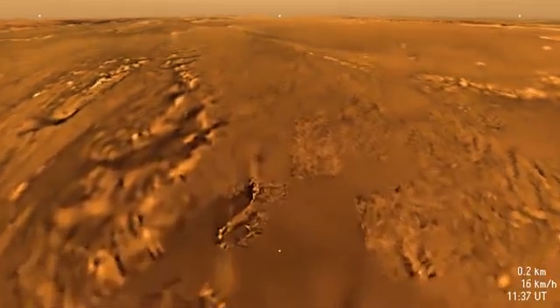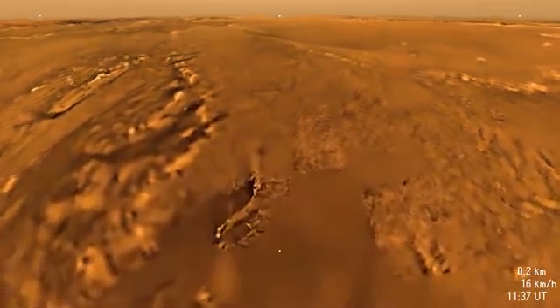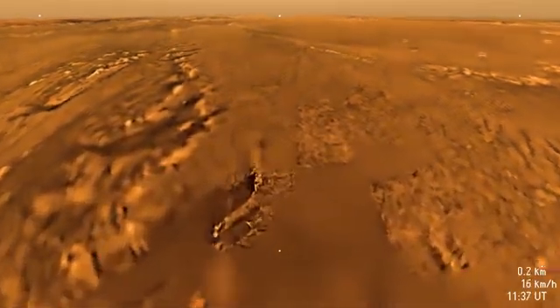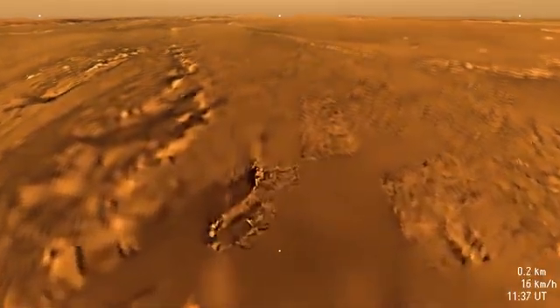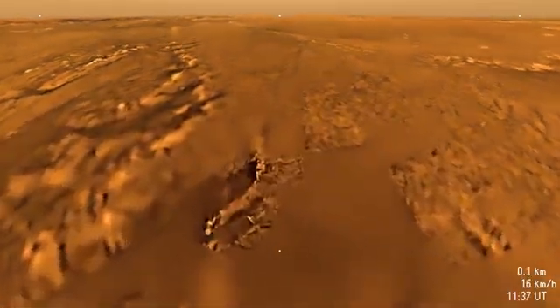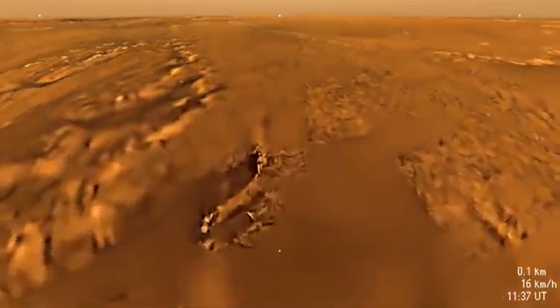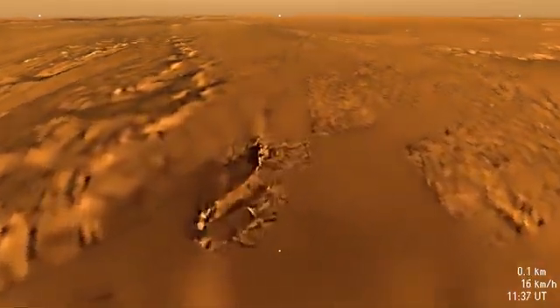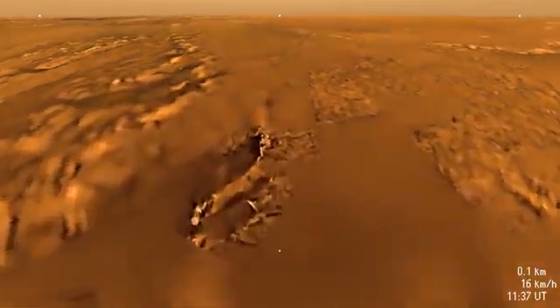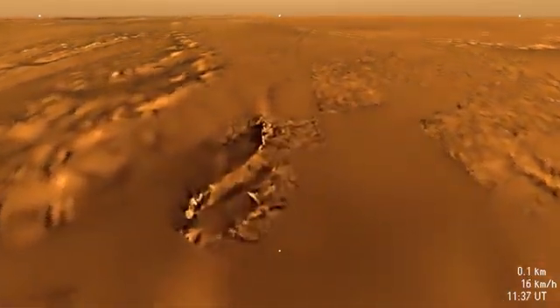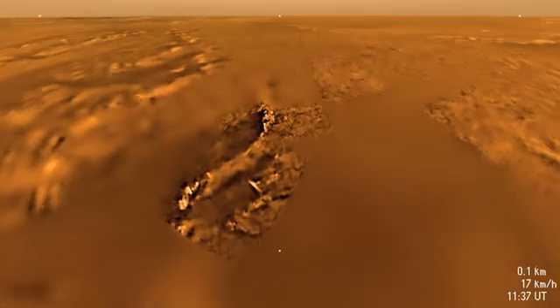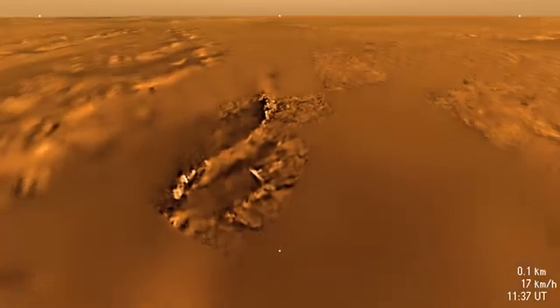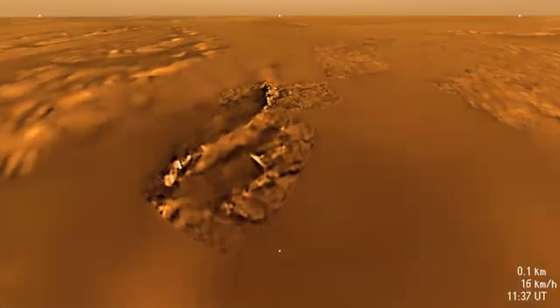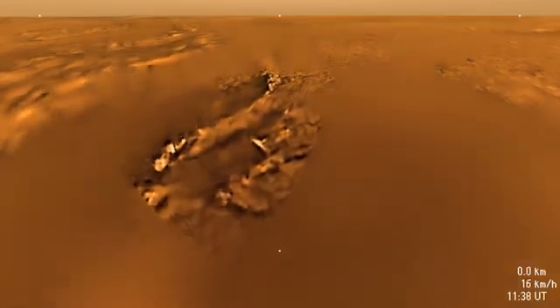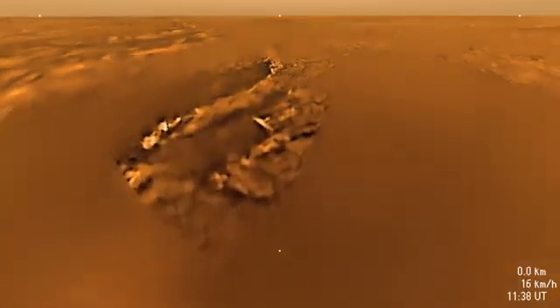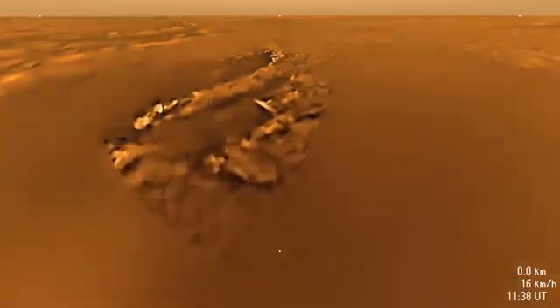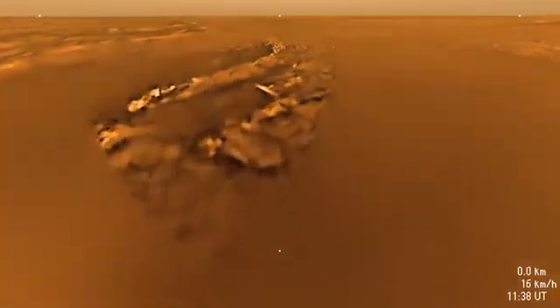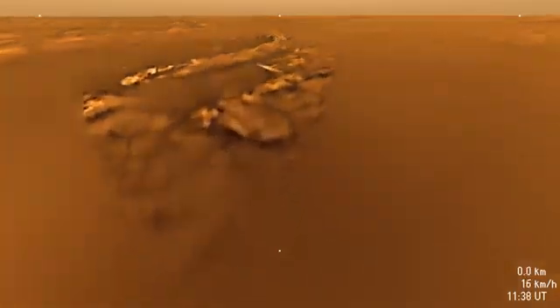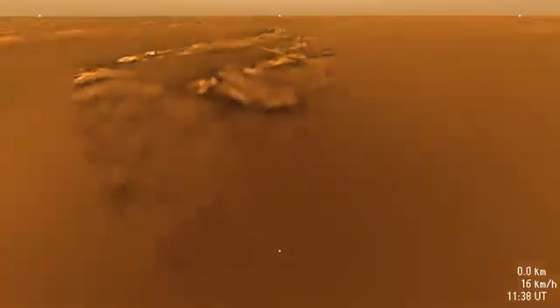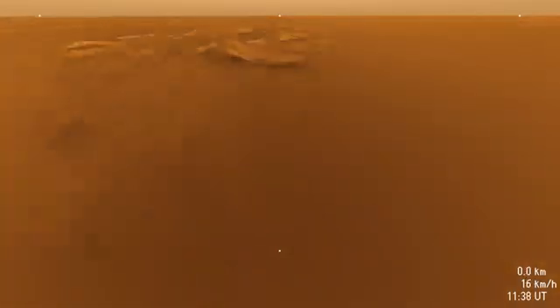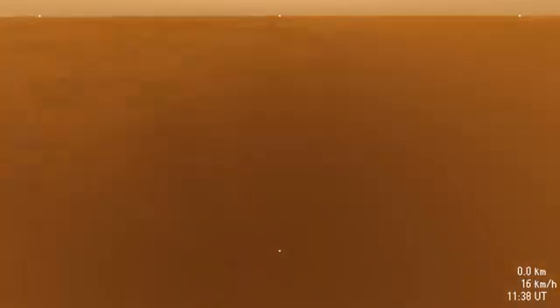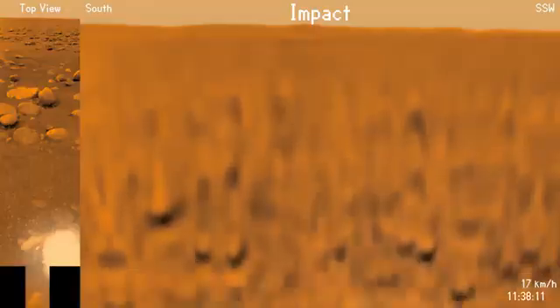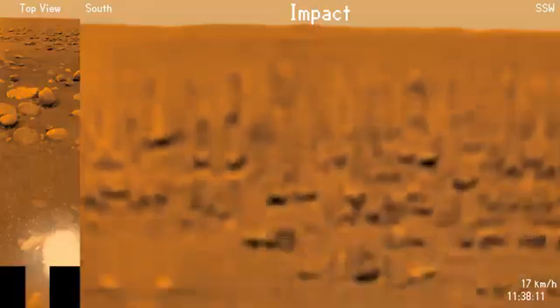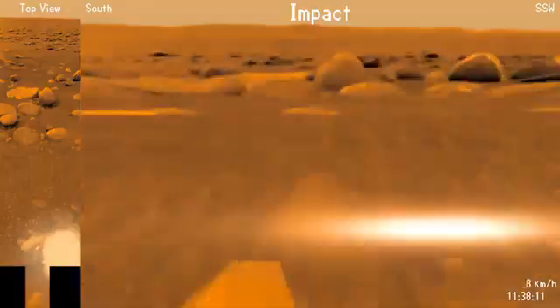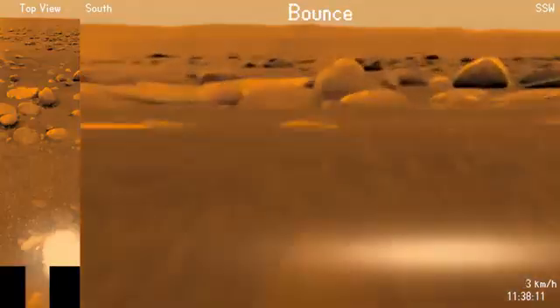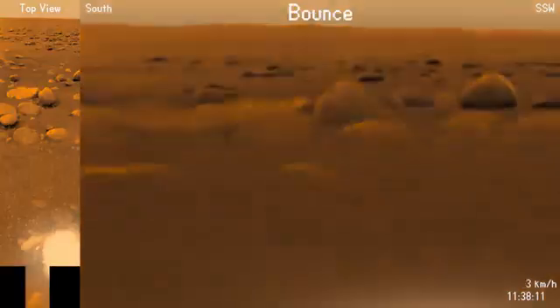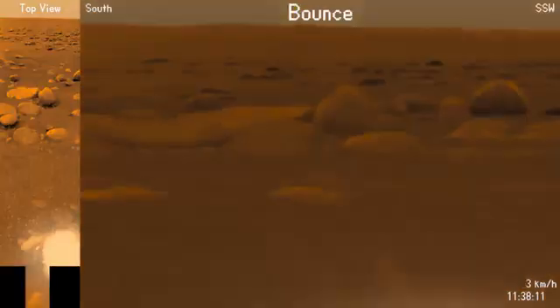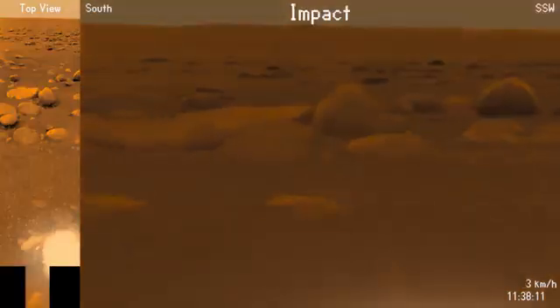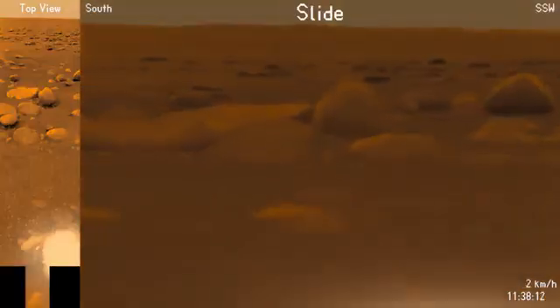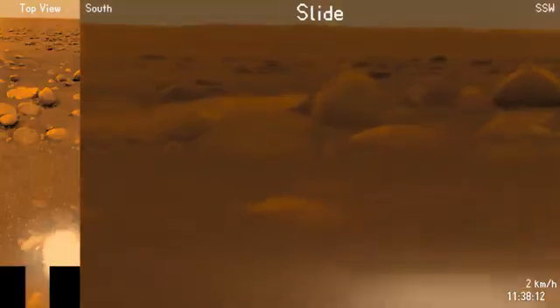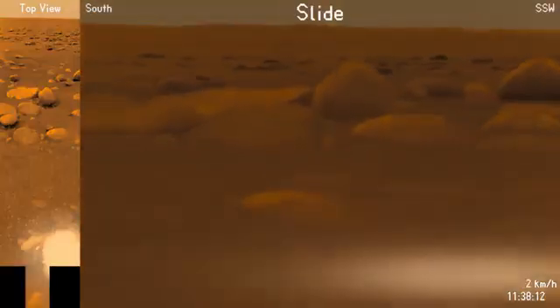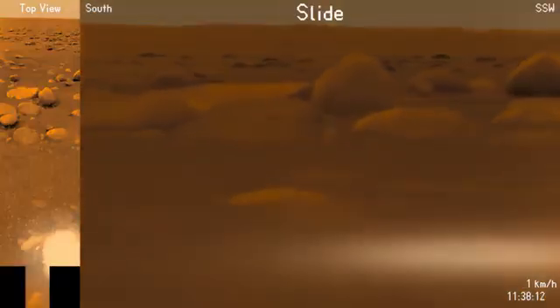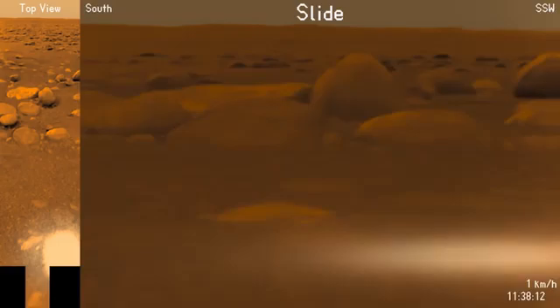Below, there are distinct signs of erosion which crafted the rugged ridgeline. Huygens sinks into one of these gullies.